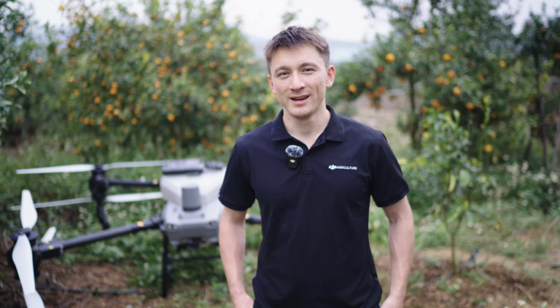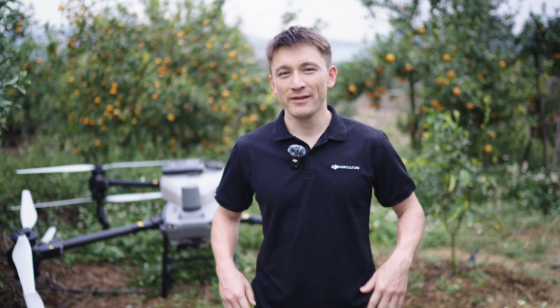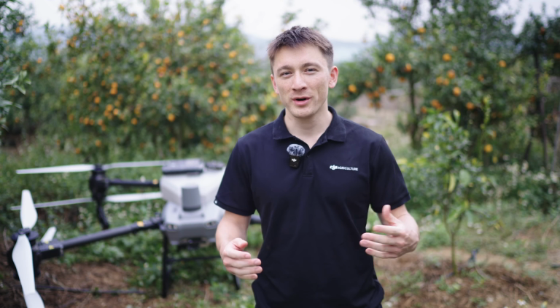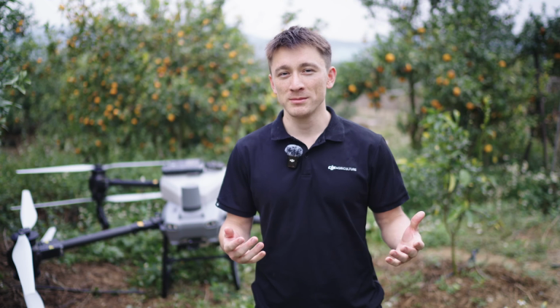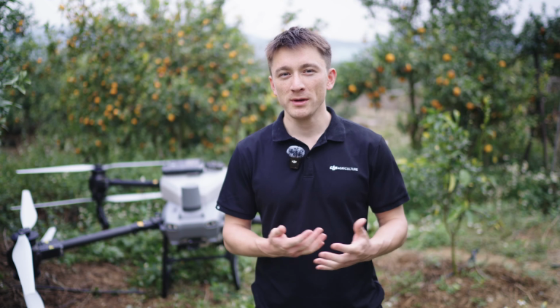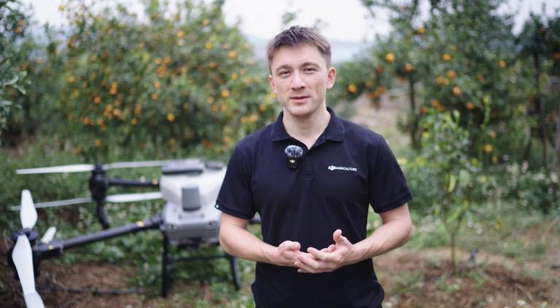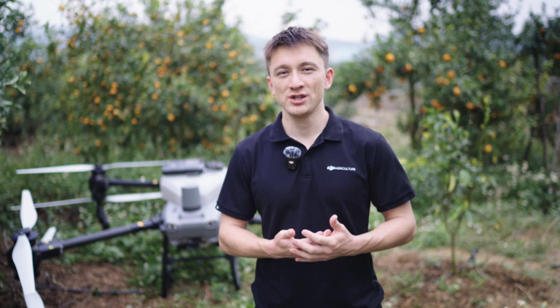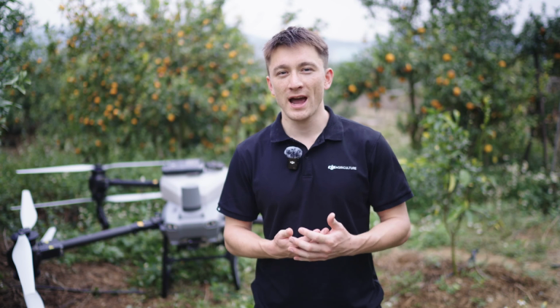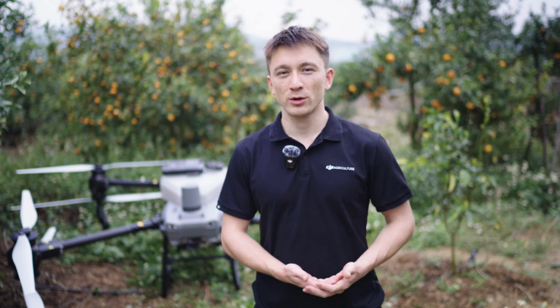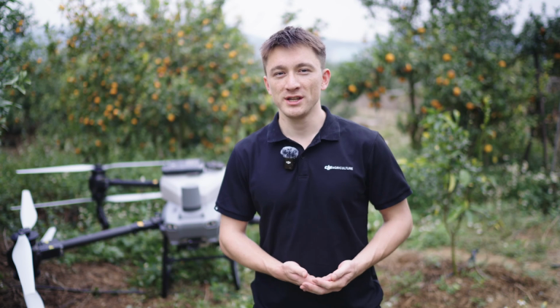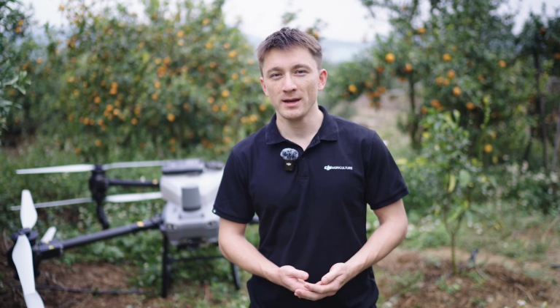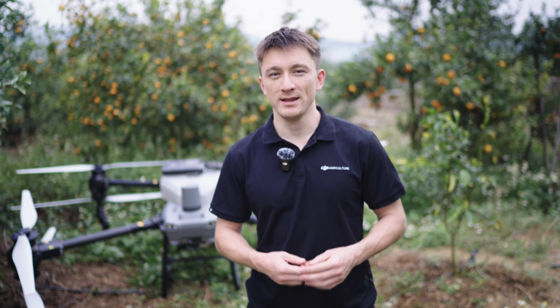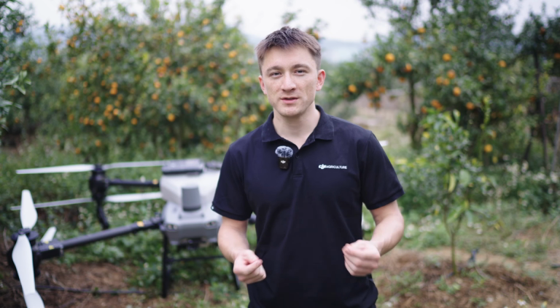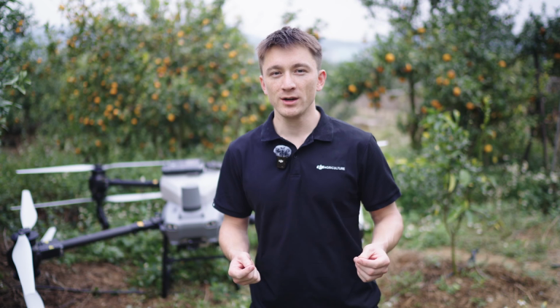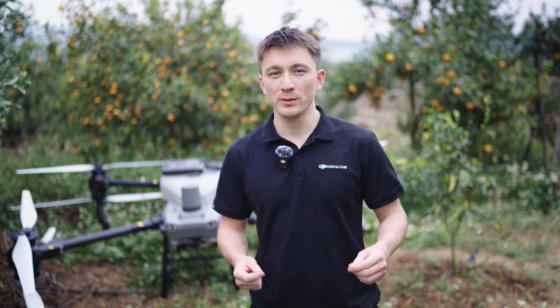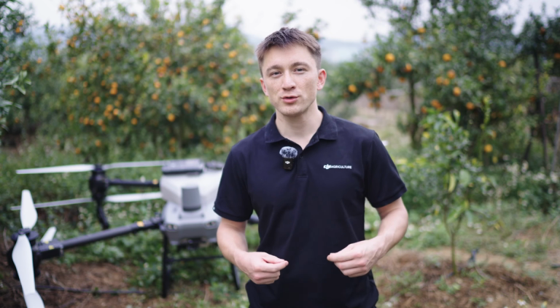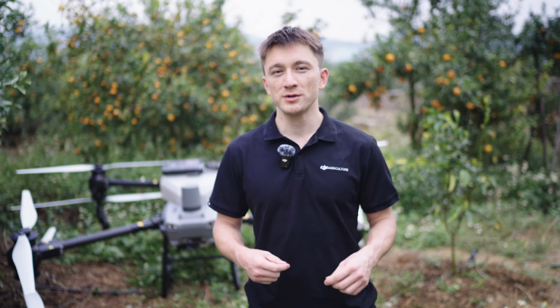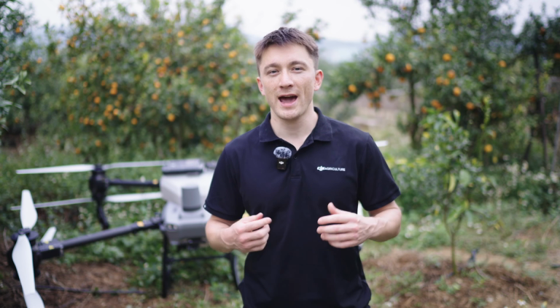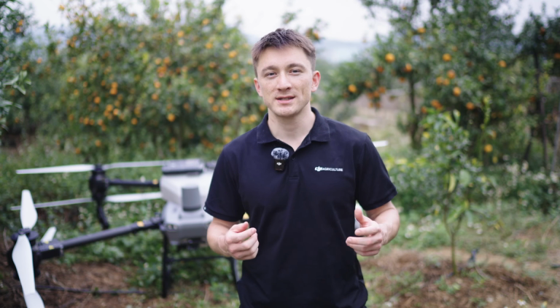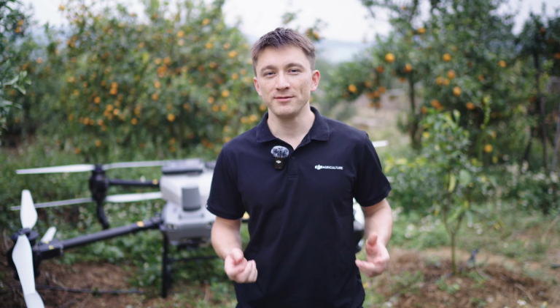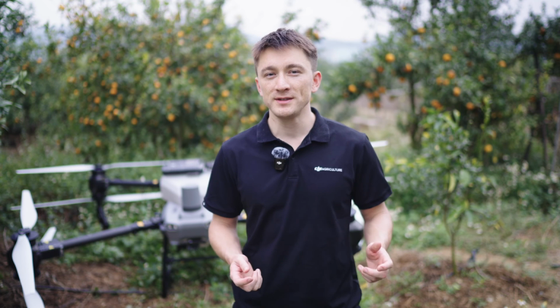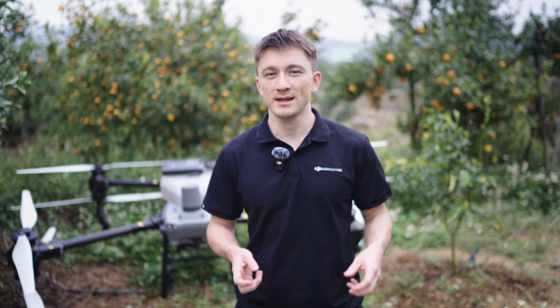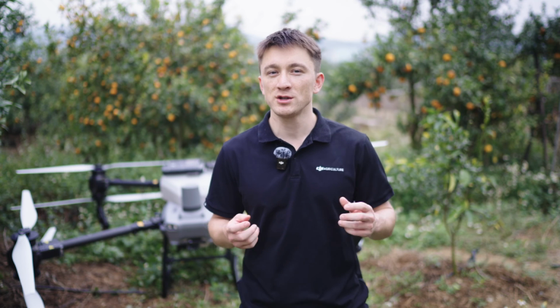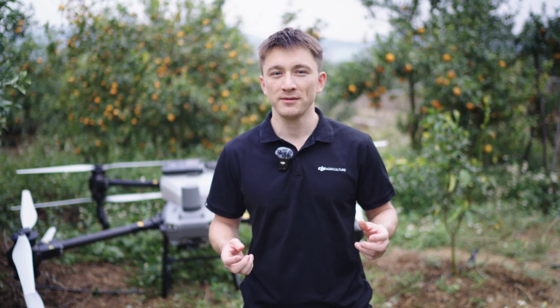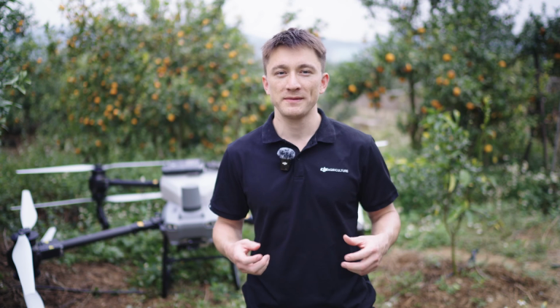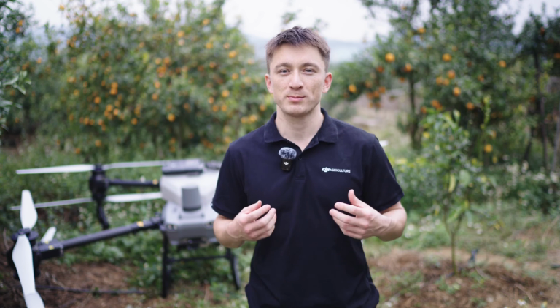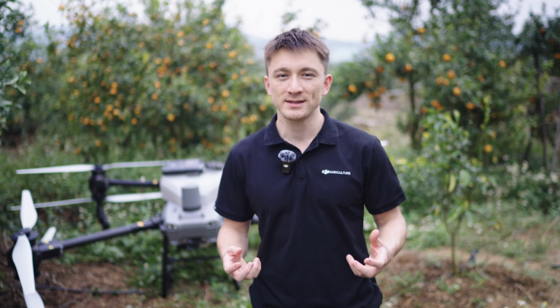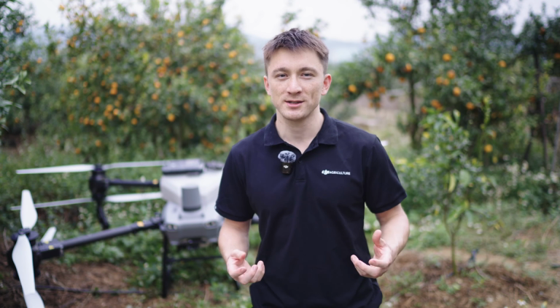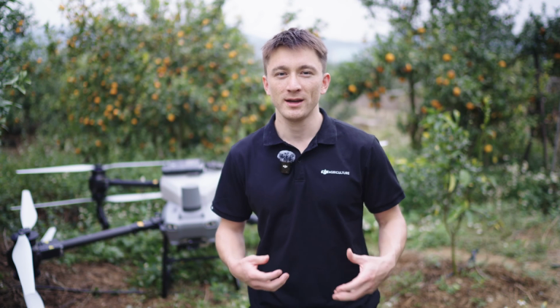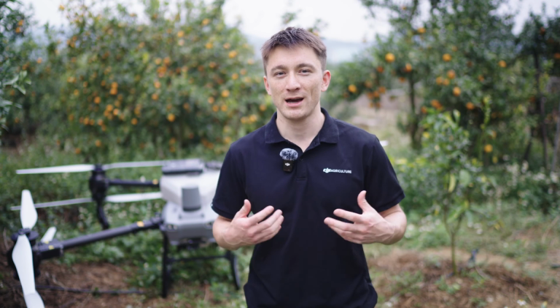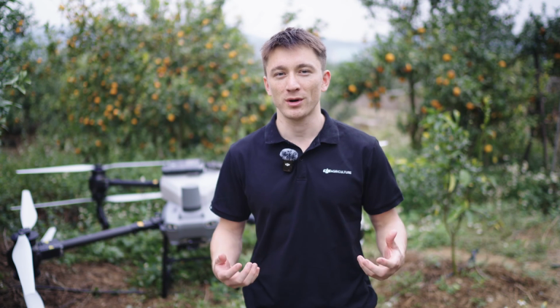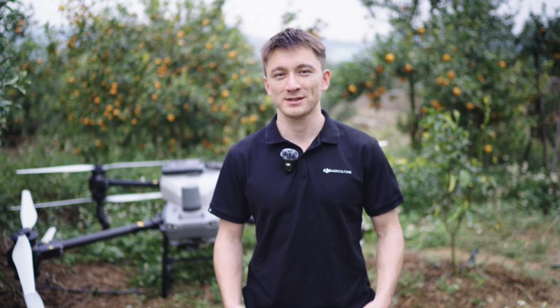Hey everyone, I'm Toby from the DJI Agriculture team and in this video we will introduce the Agres T50 and T25 spraying system and how it works.